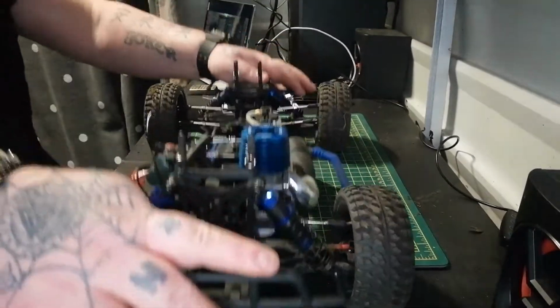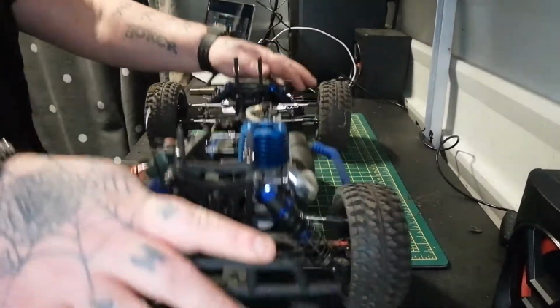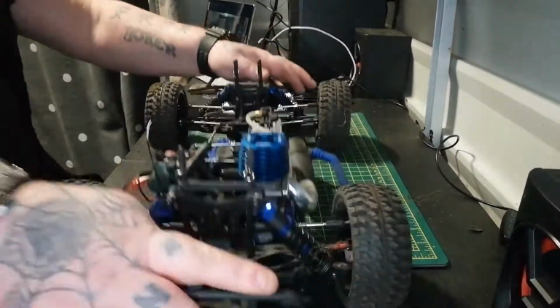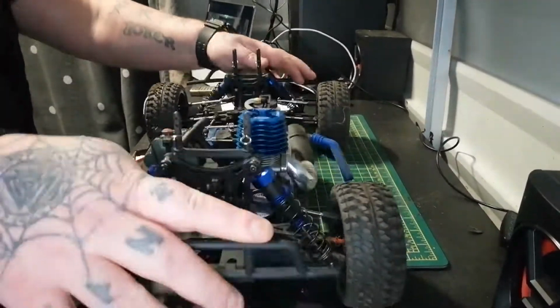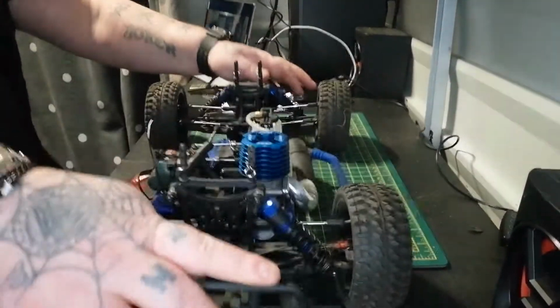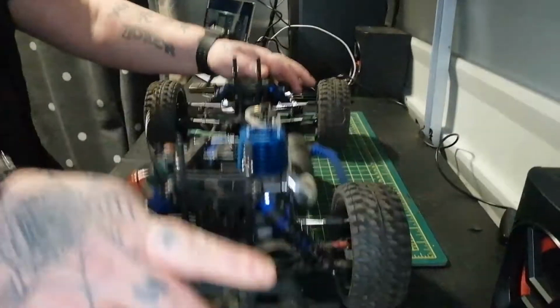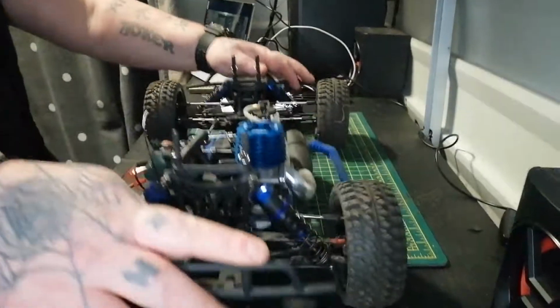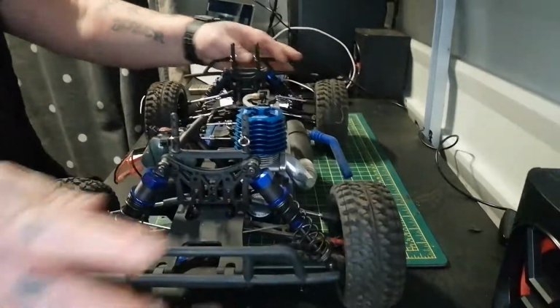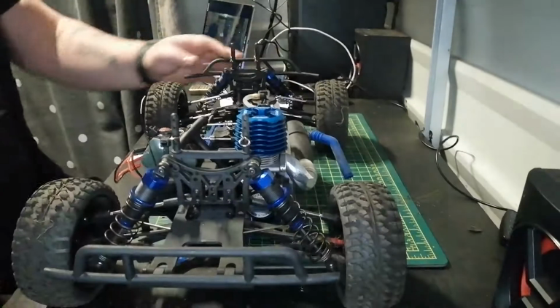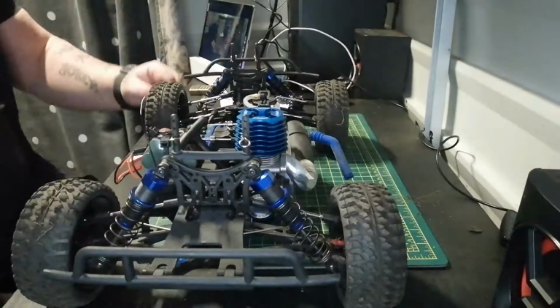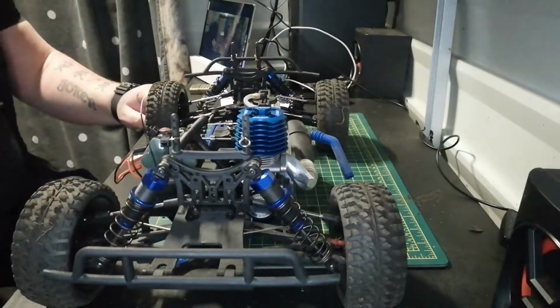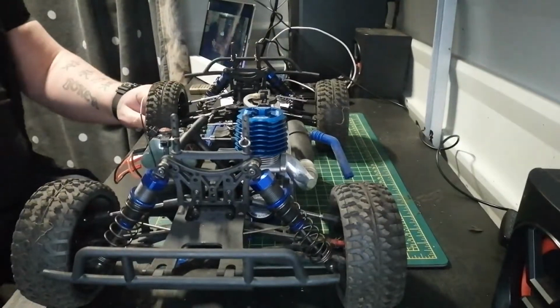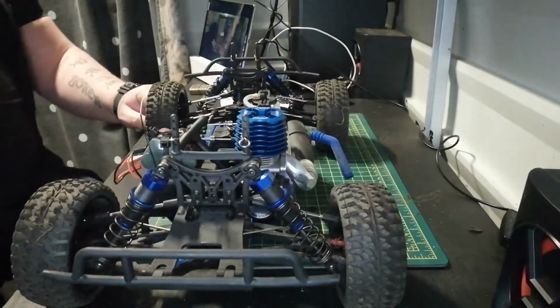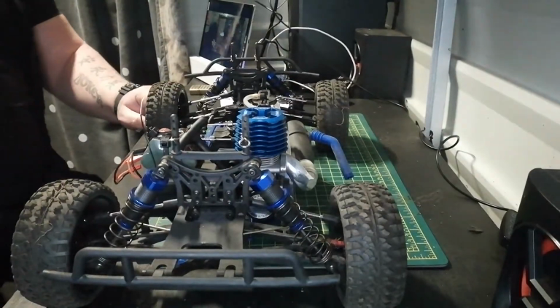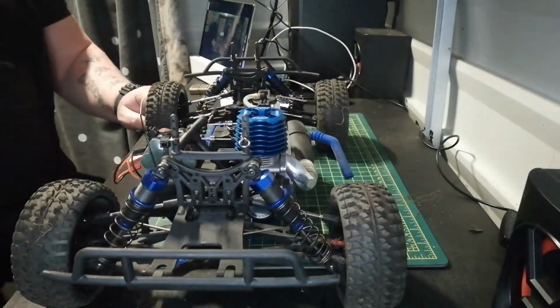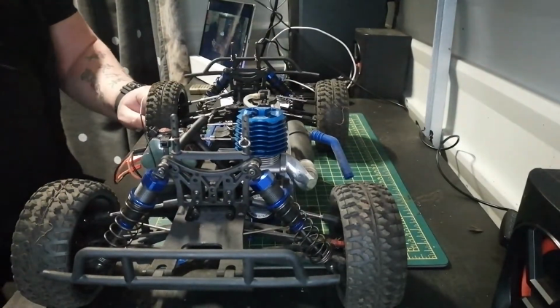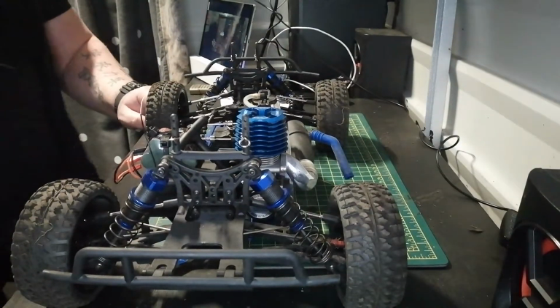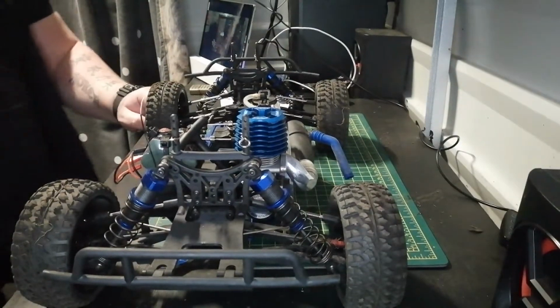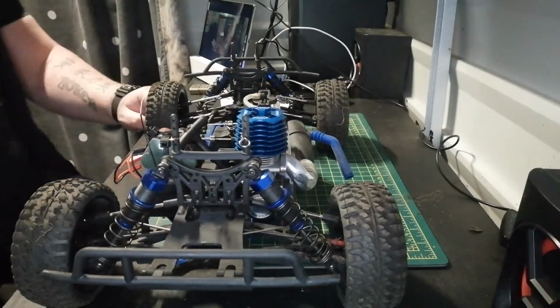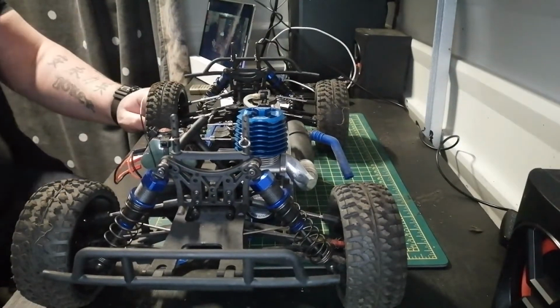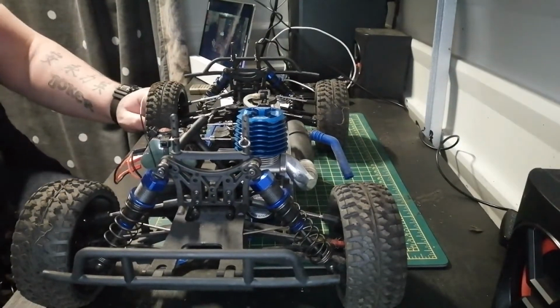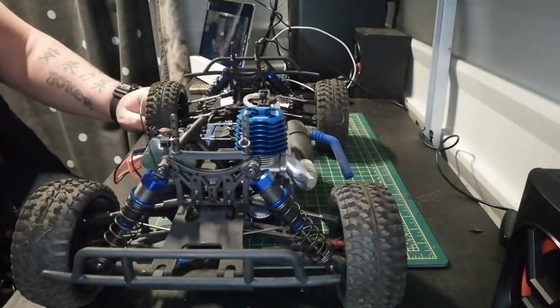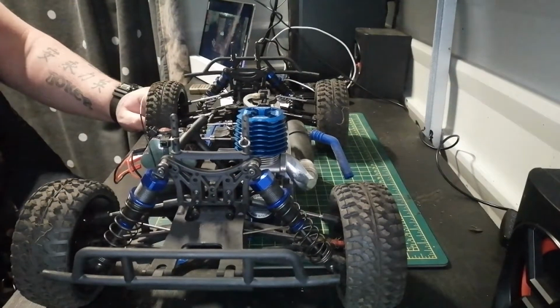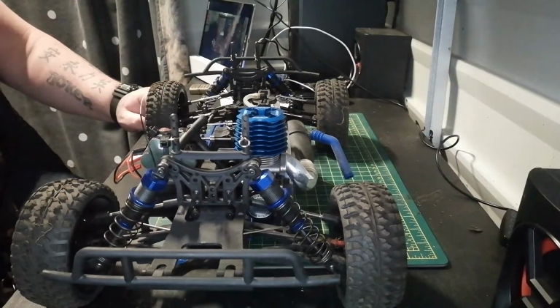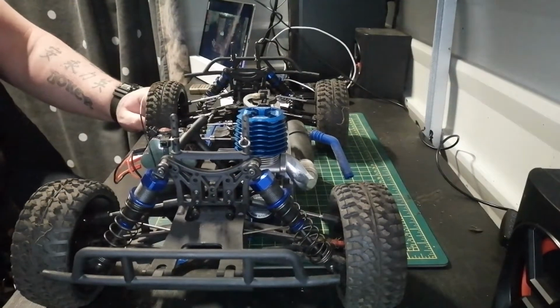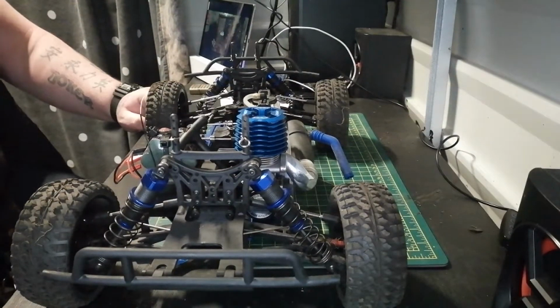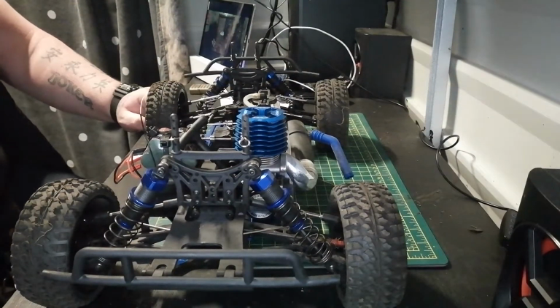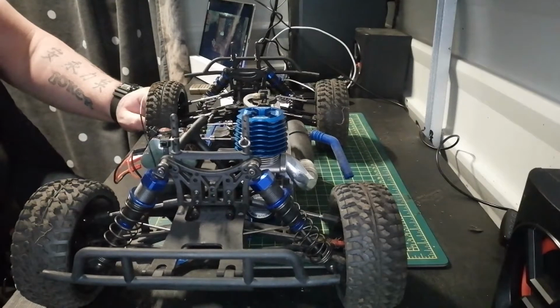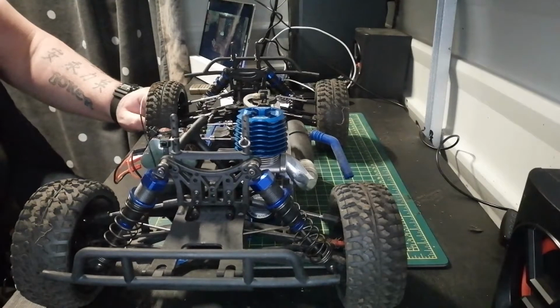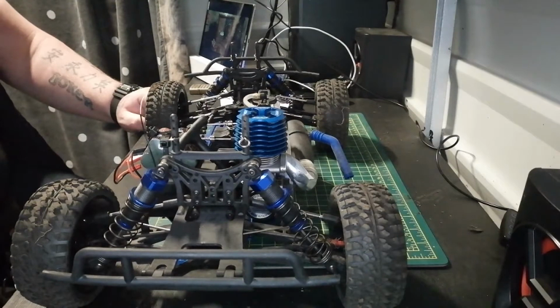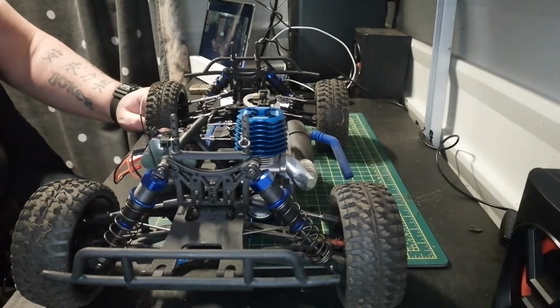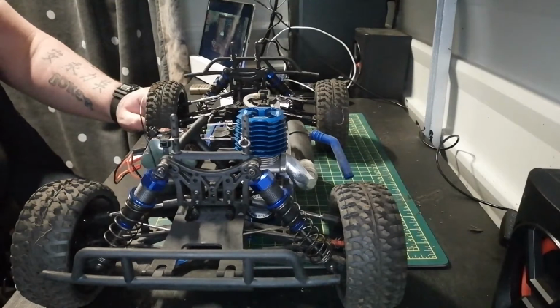Yeah, it's a nice truck to drive — pretty quick, and pretty easy to tune in as well.